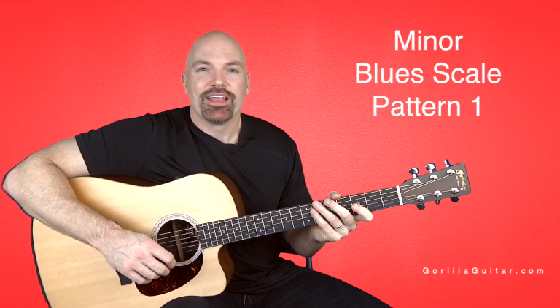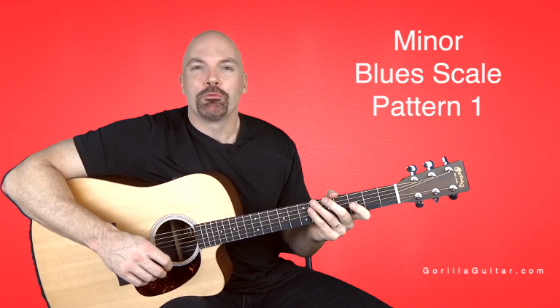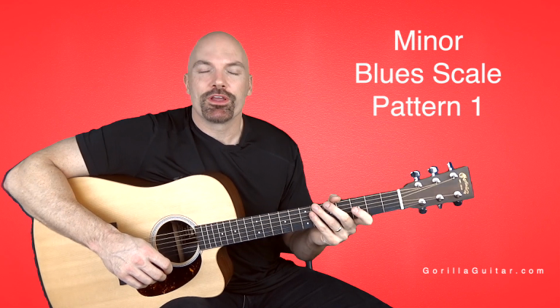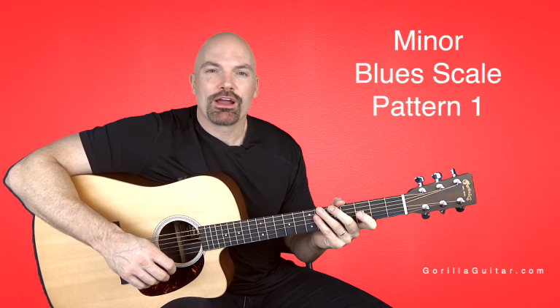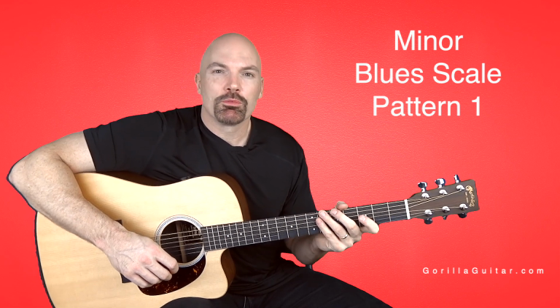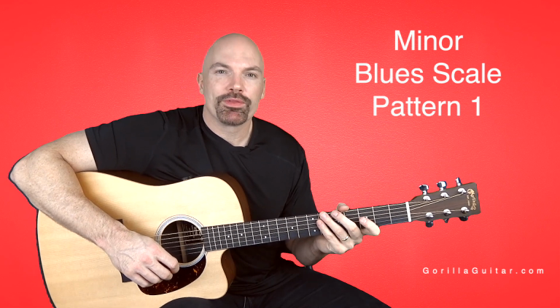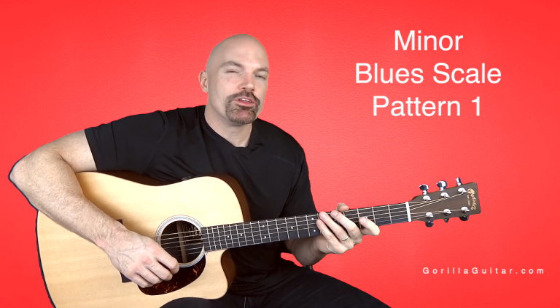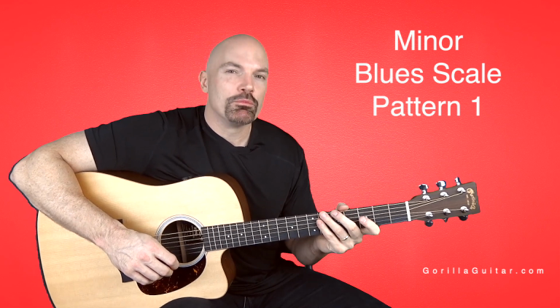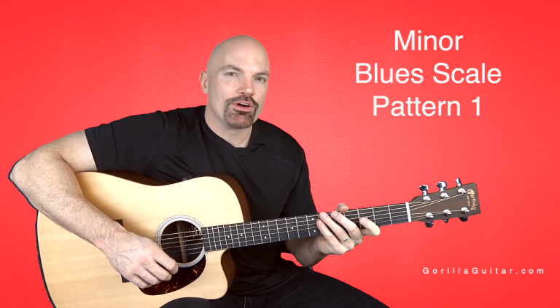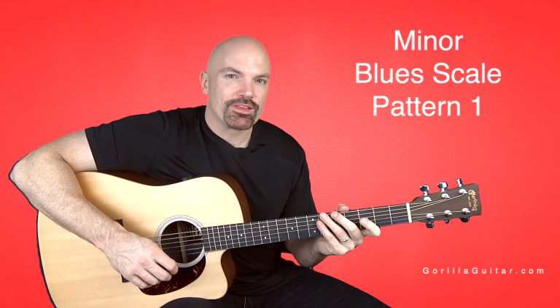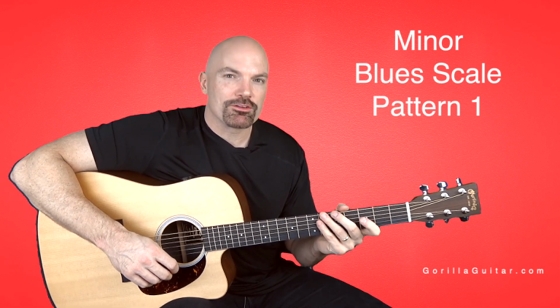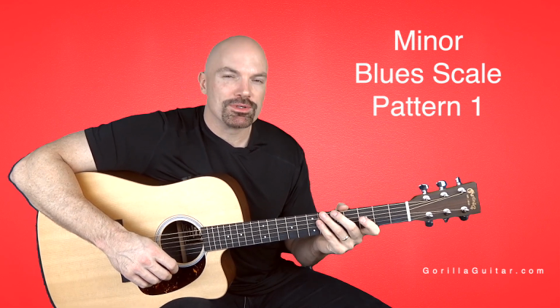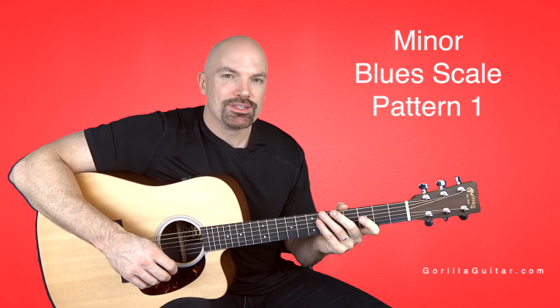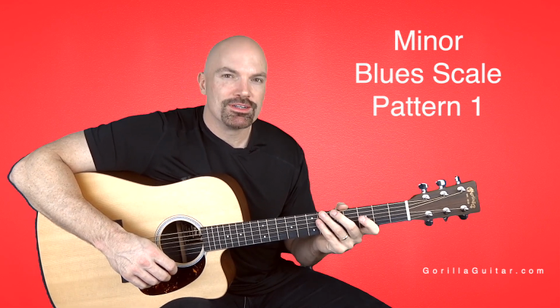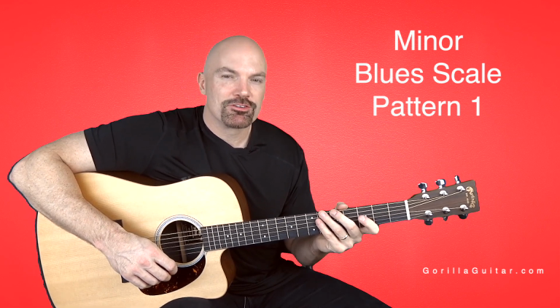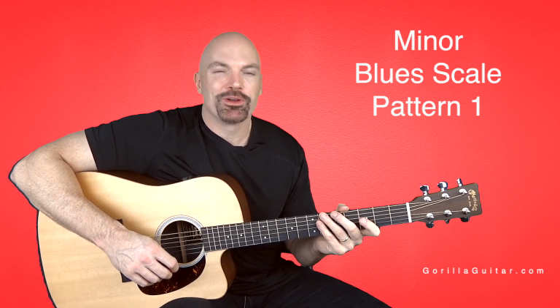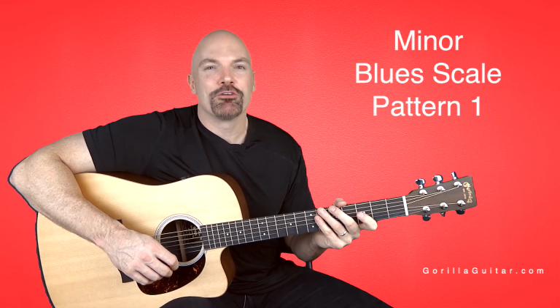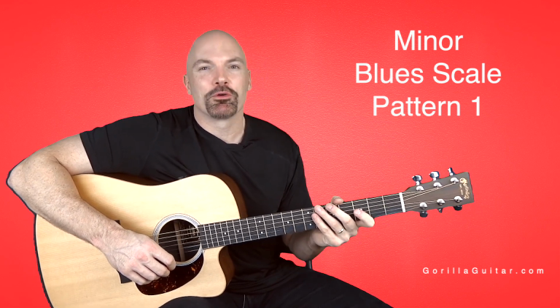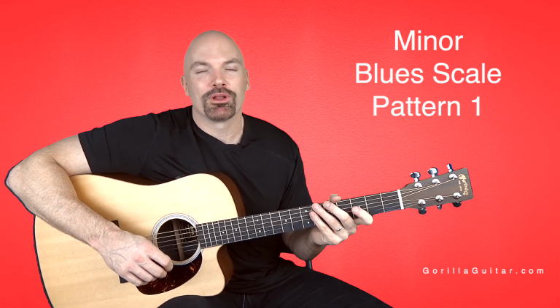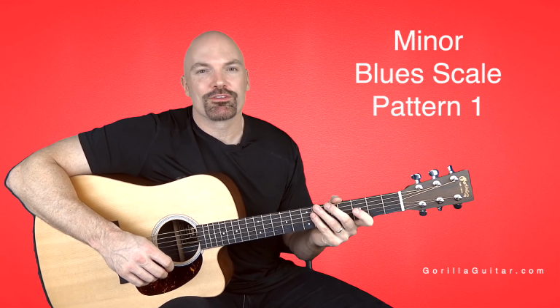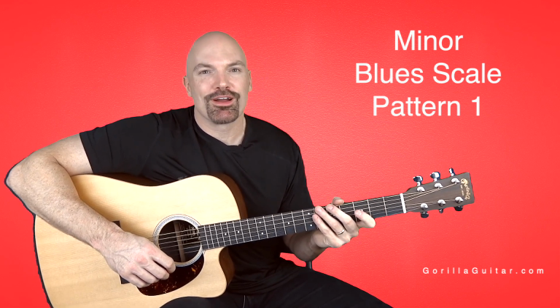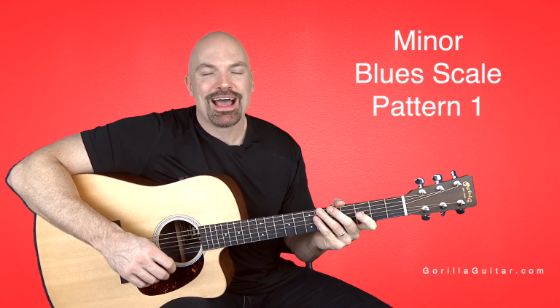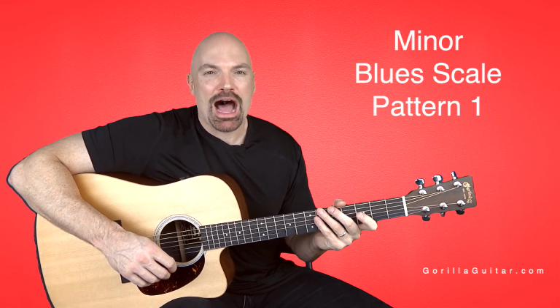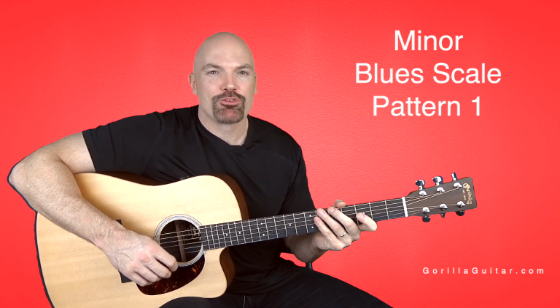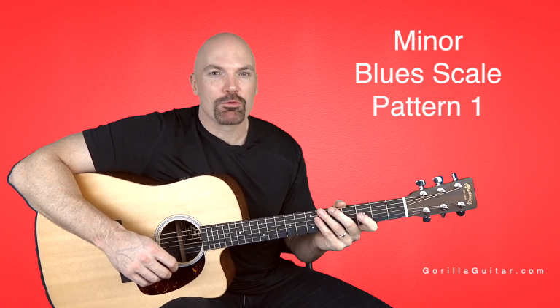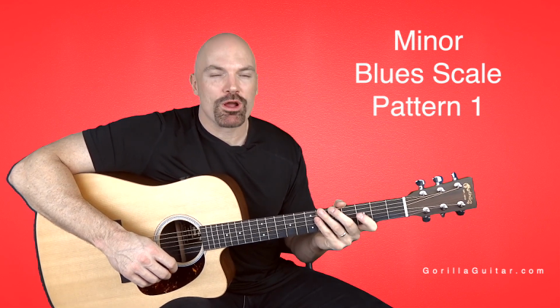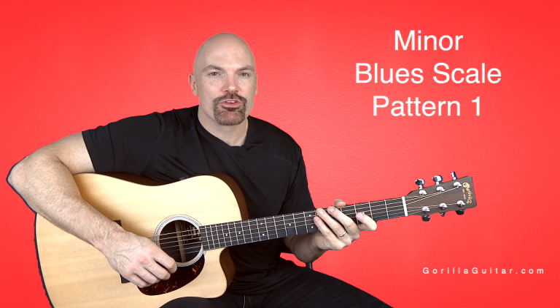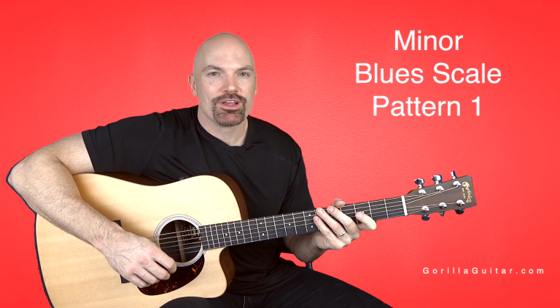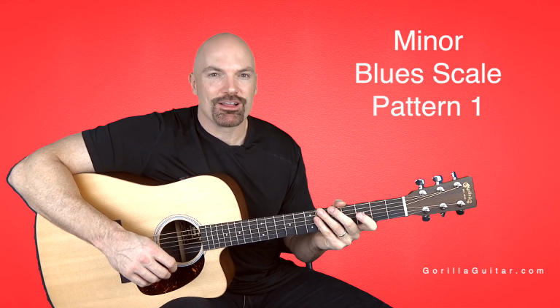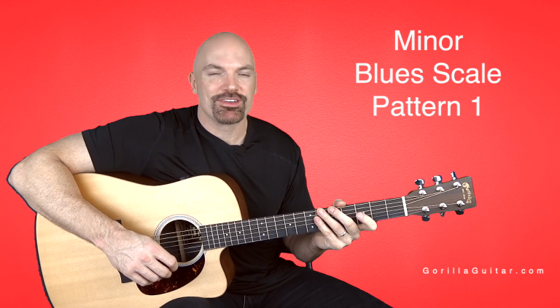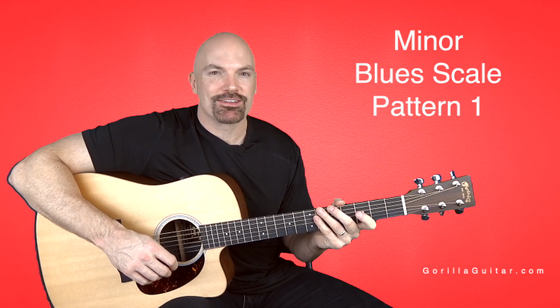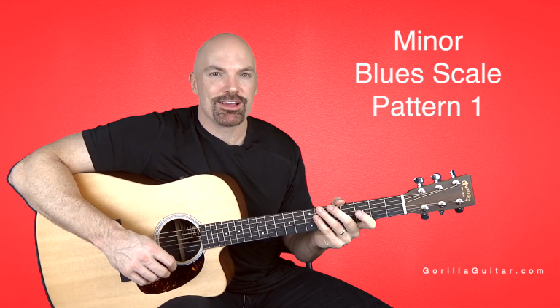When you get comfortable with it, you can move on to the next one. For Gorilla Guitar, I'm John Rush and I'll see you next time.